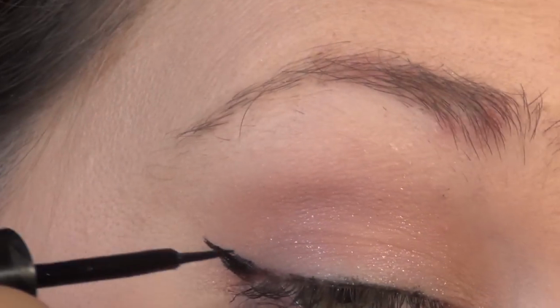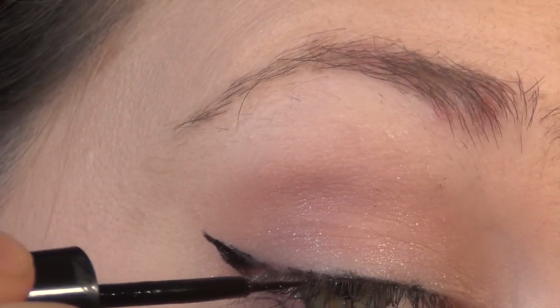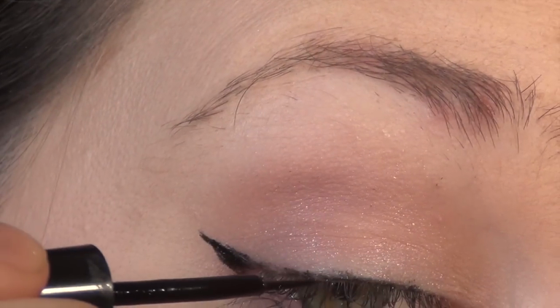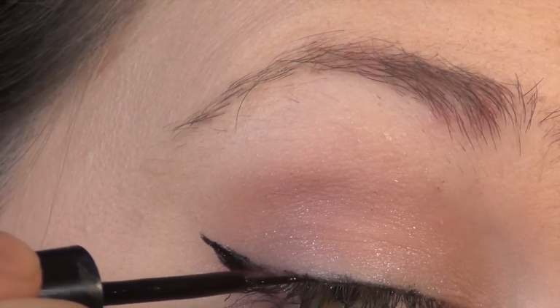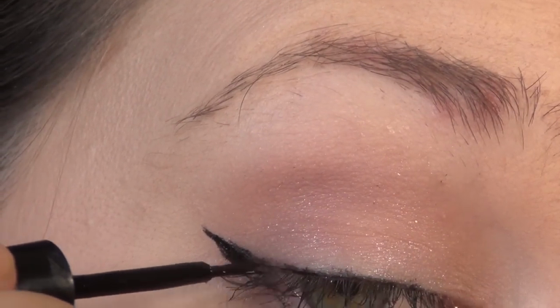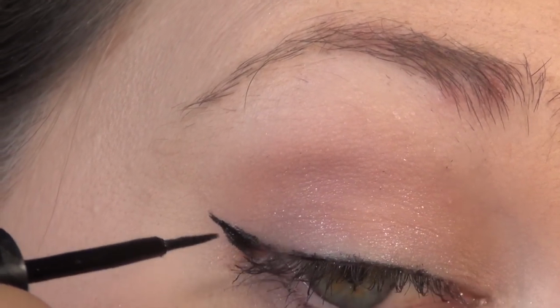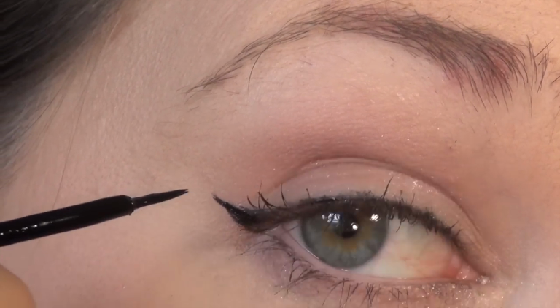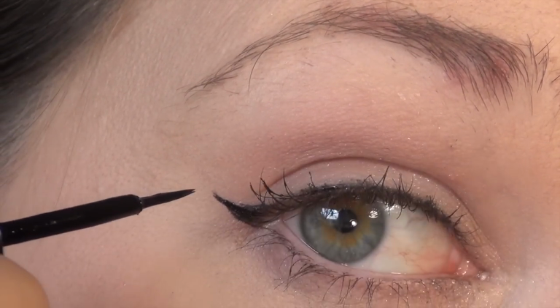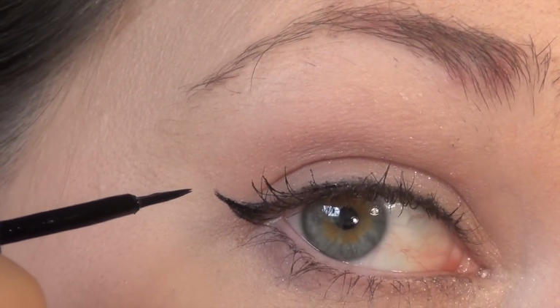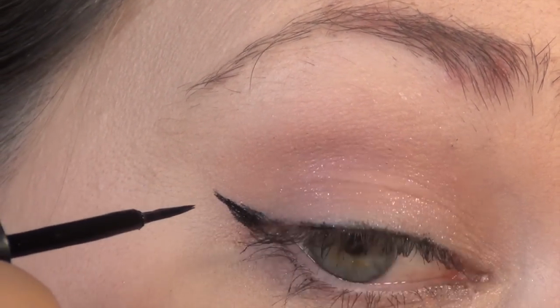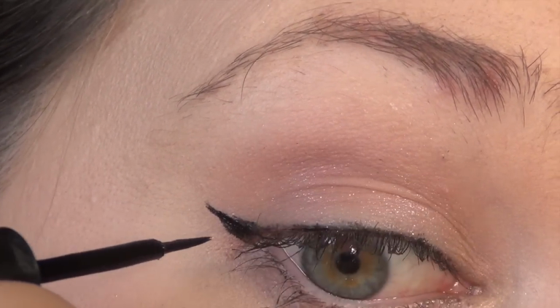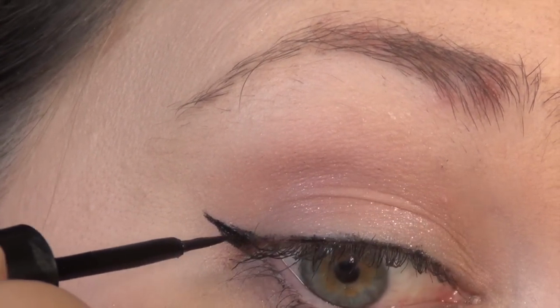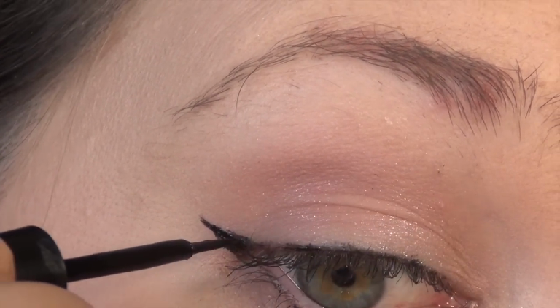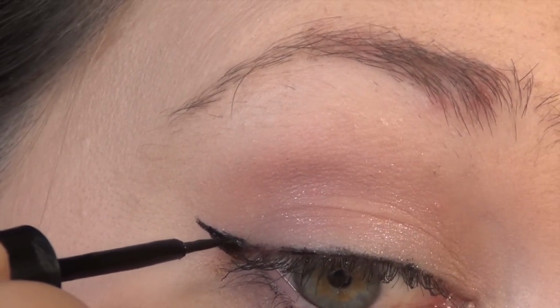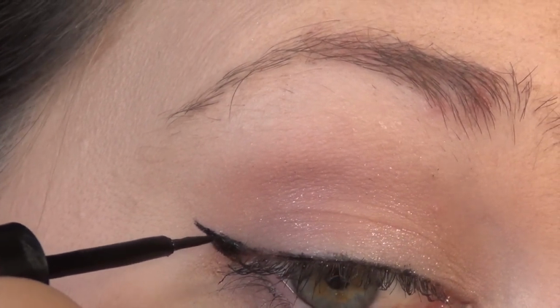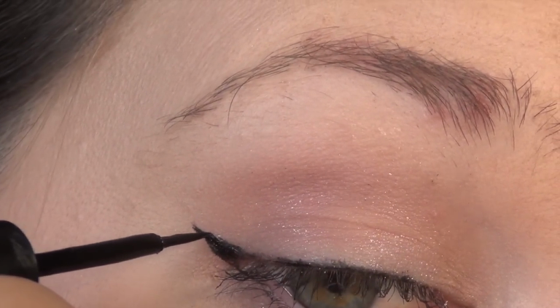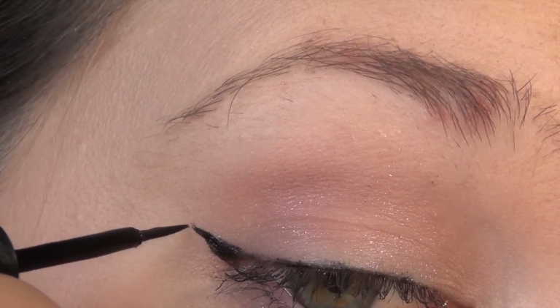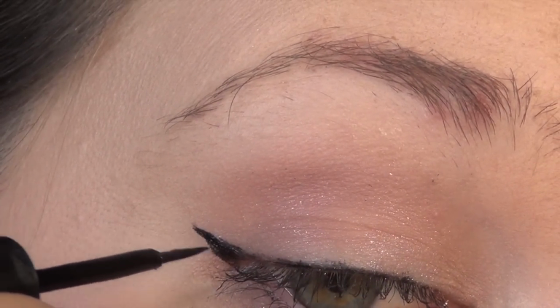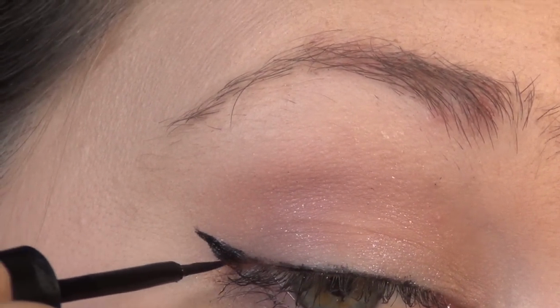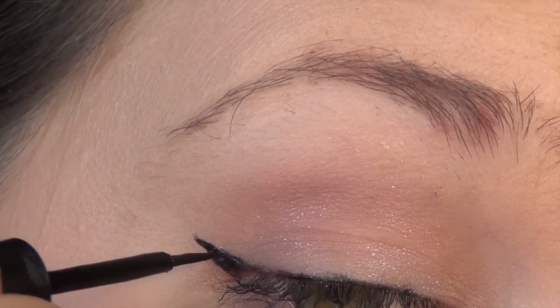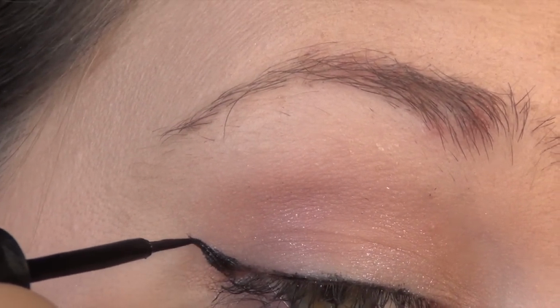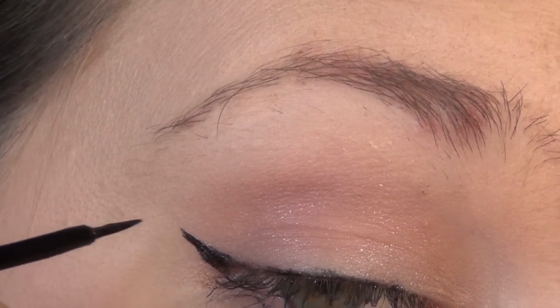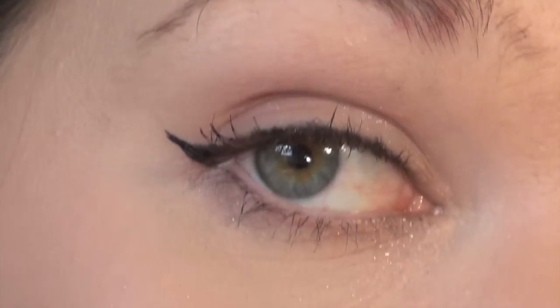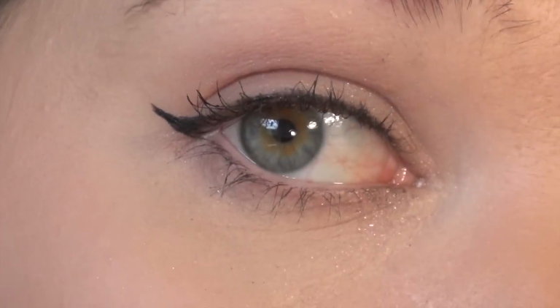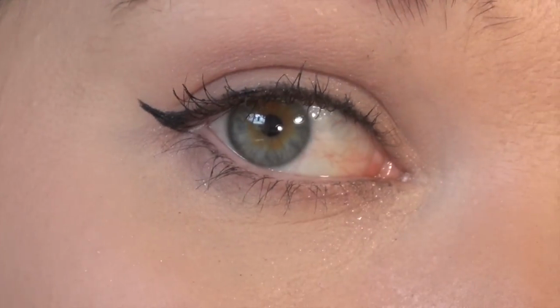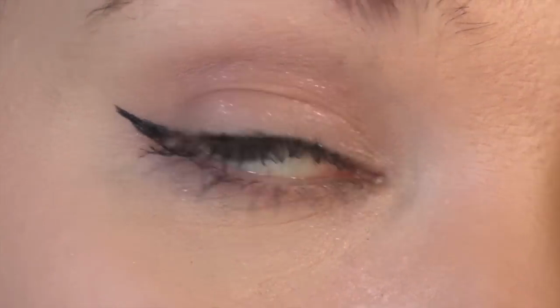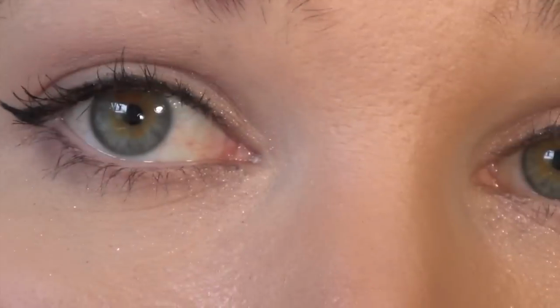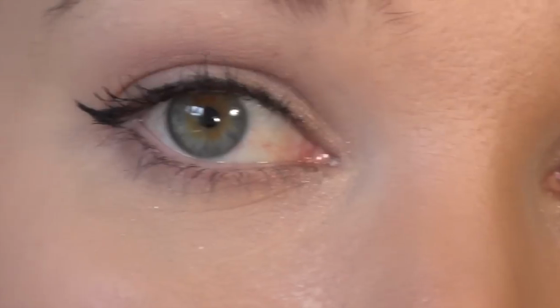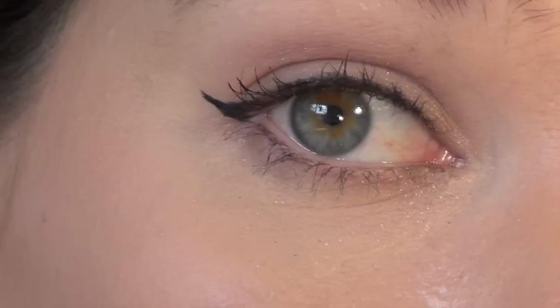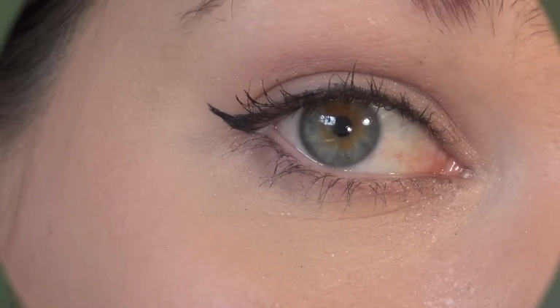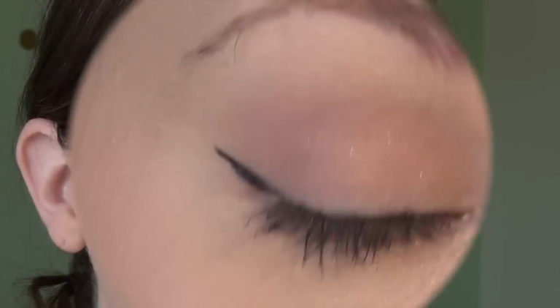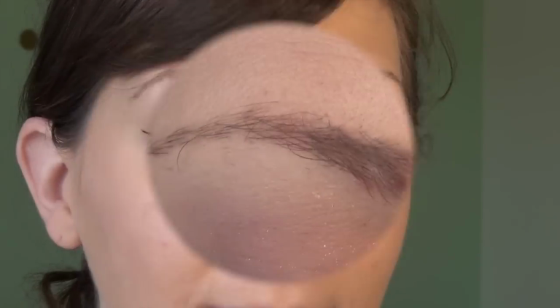You can obviously fill it in — I didn't do a very good job — but just fill it in as you feel throughout your whole entire lid.